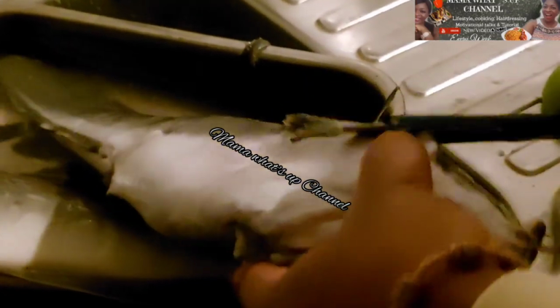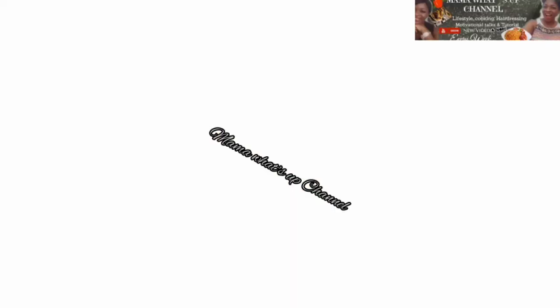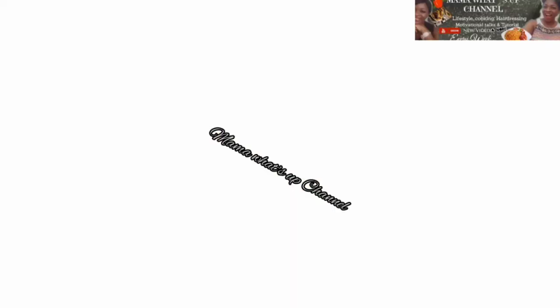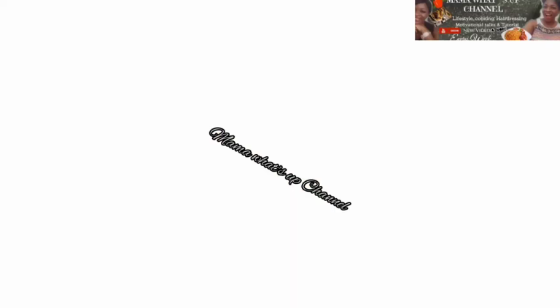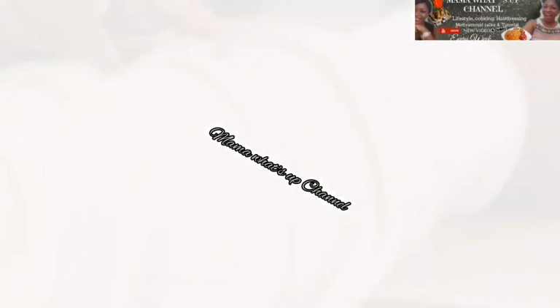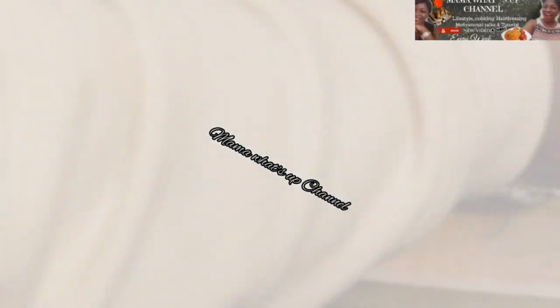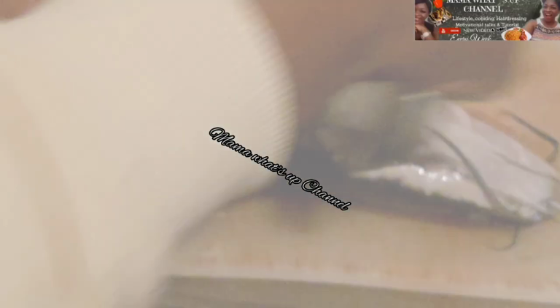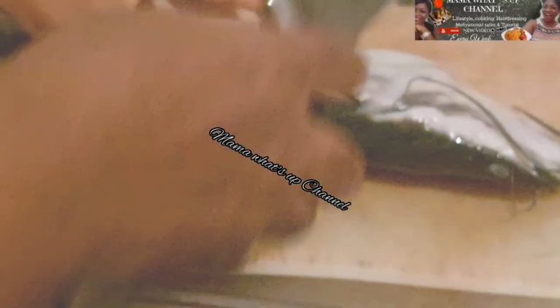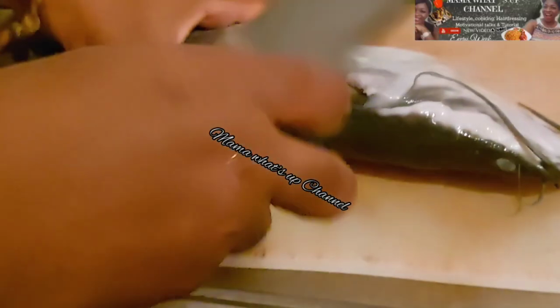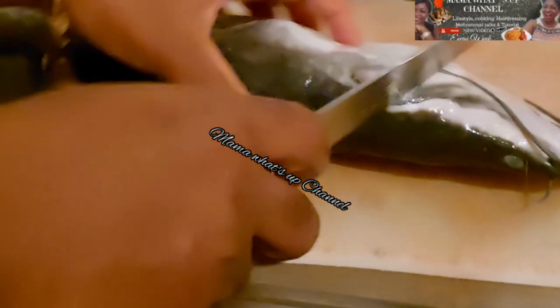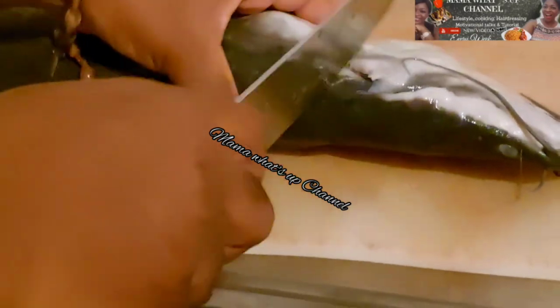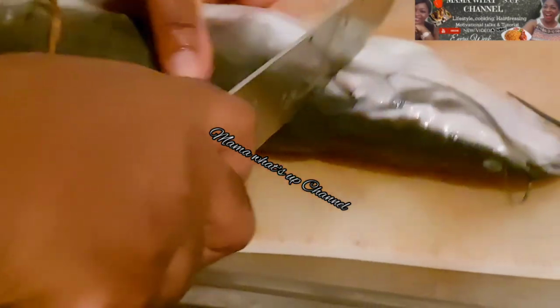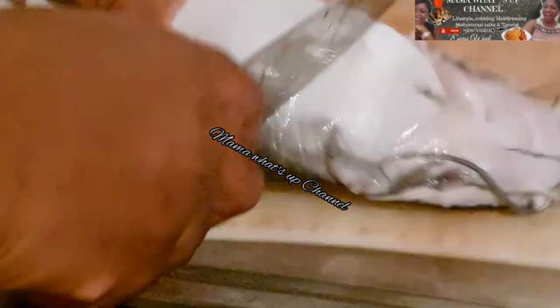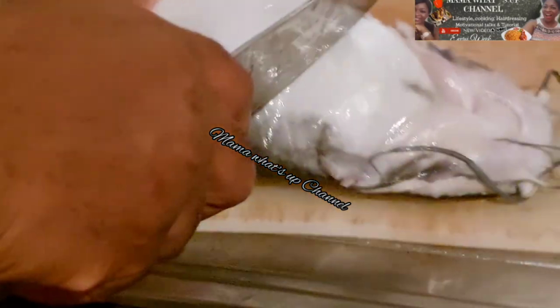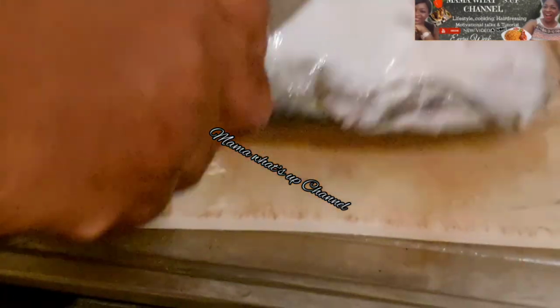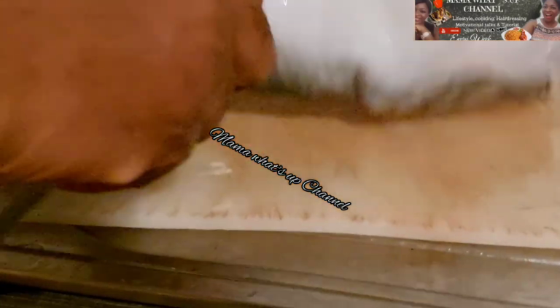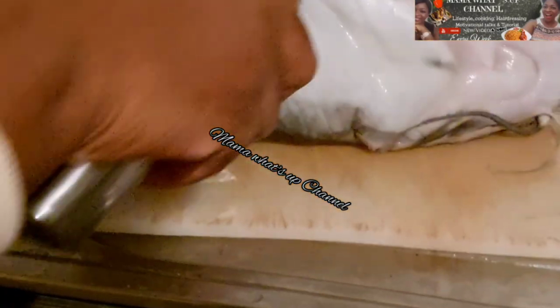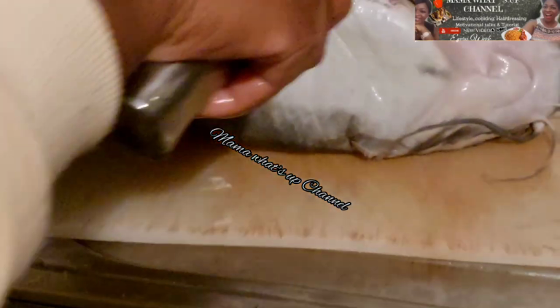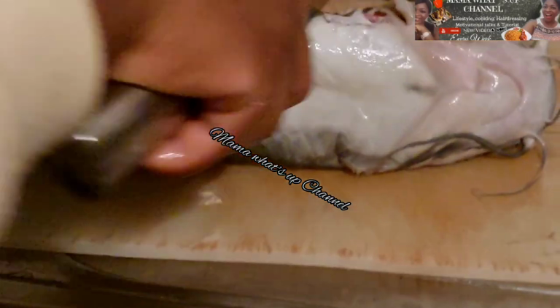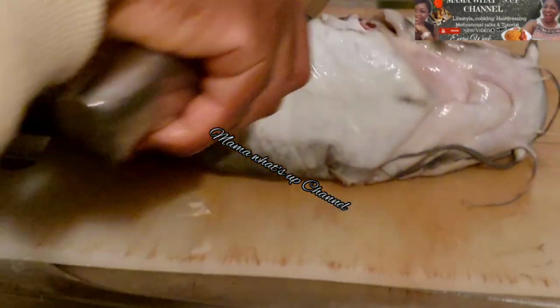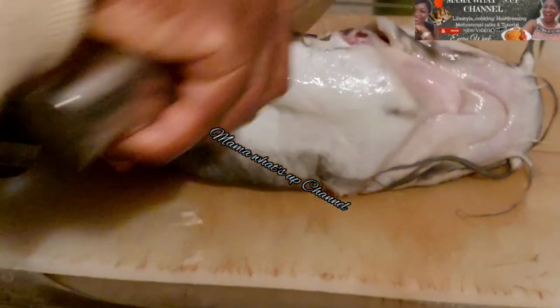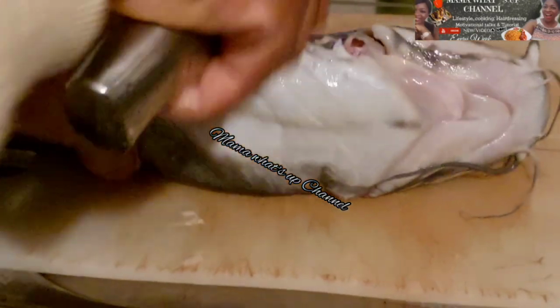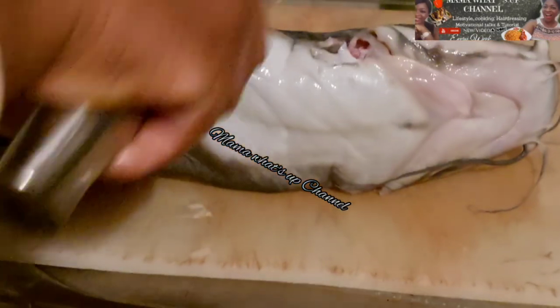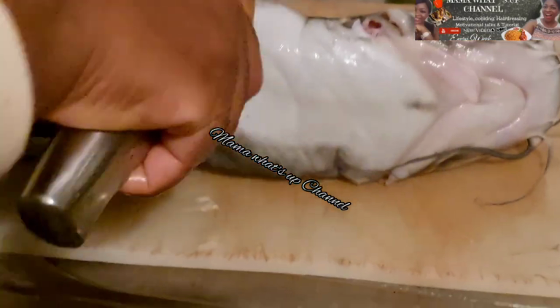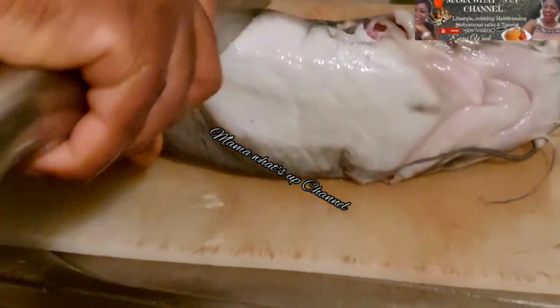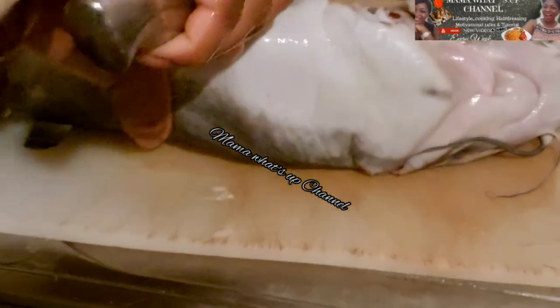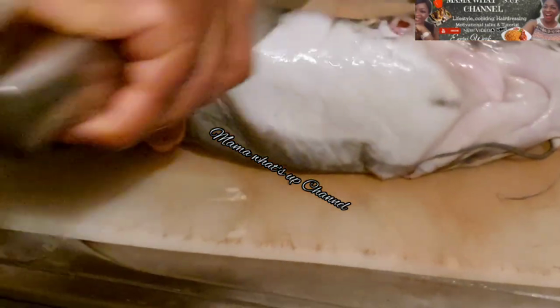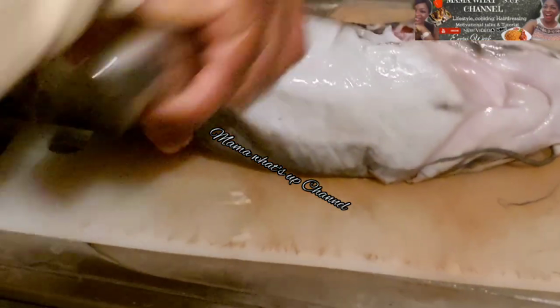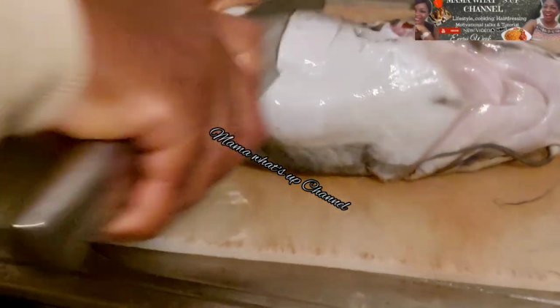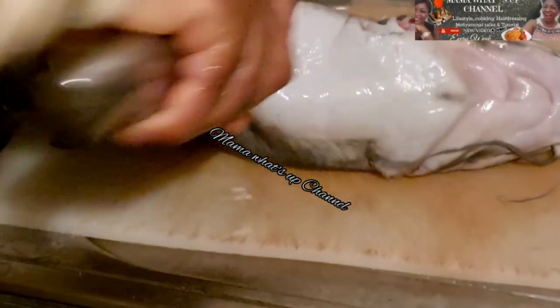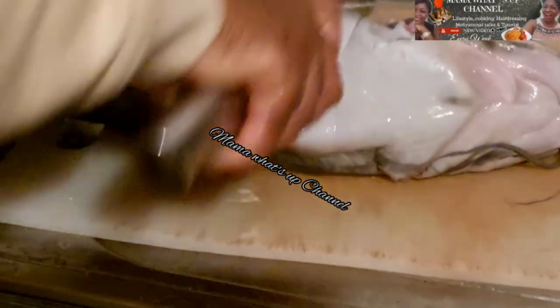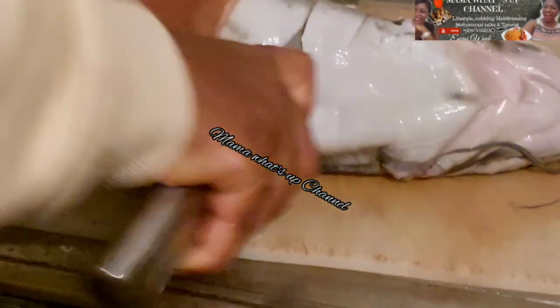Right now I'm done washing the catfish. The next step is to slice it to the size I need.